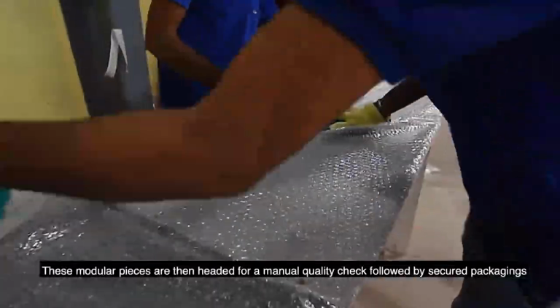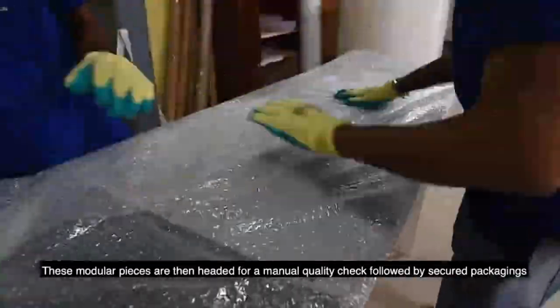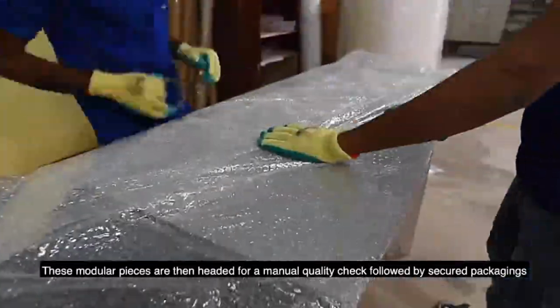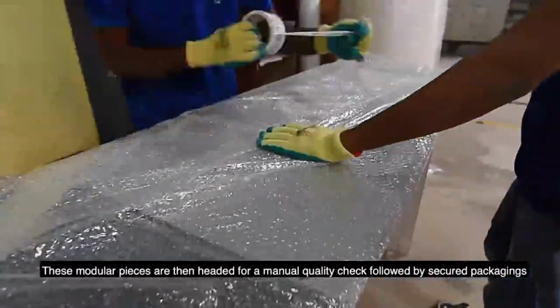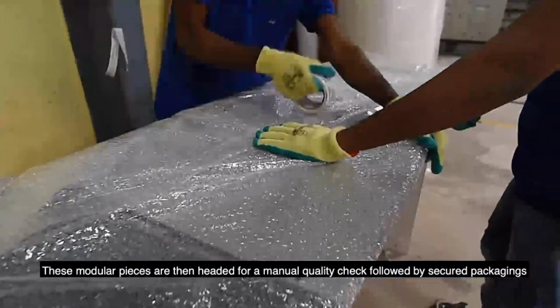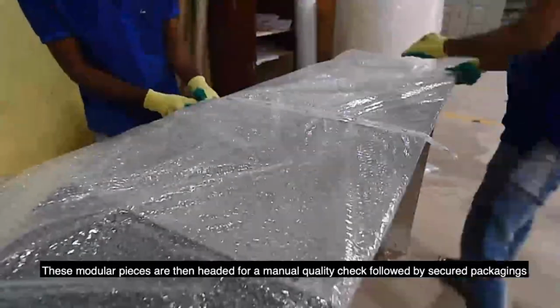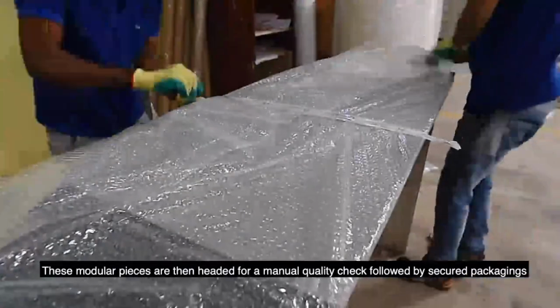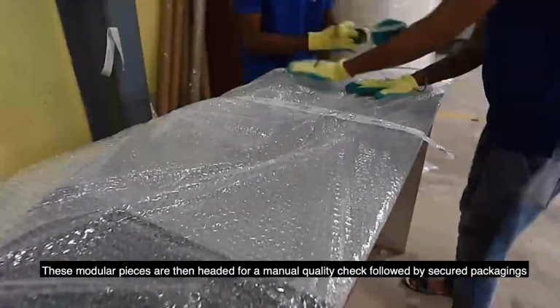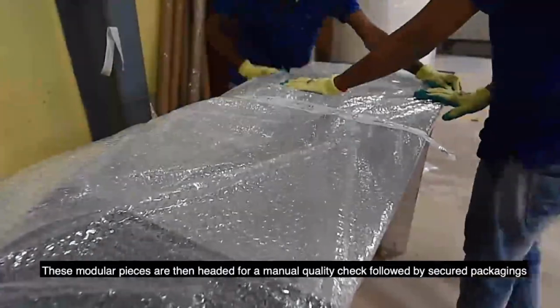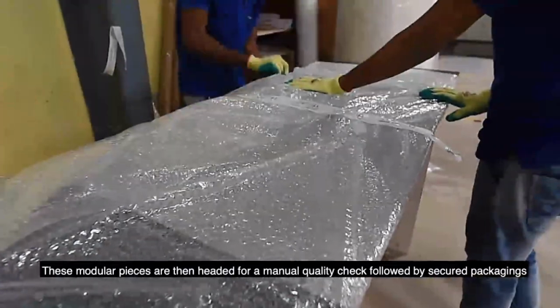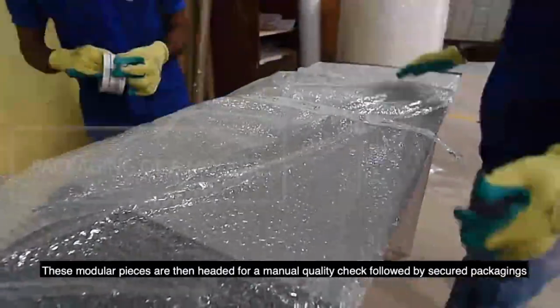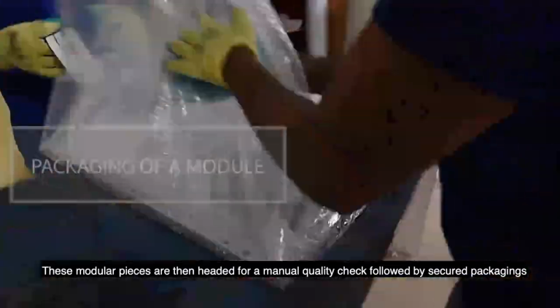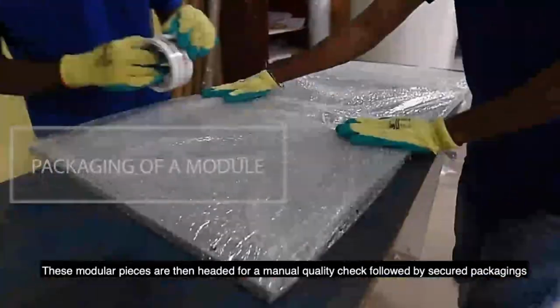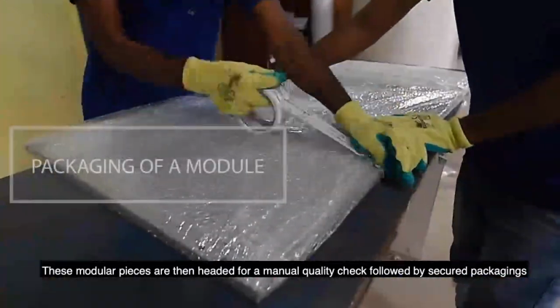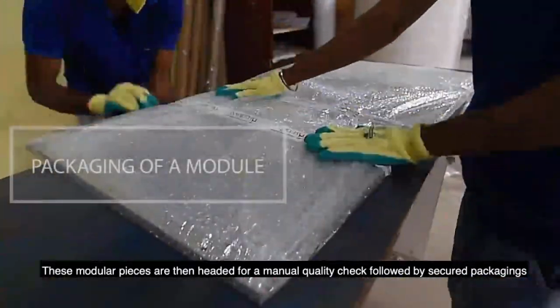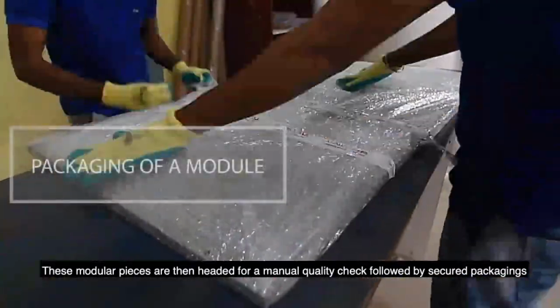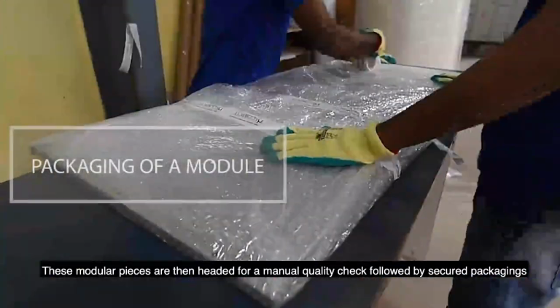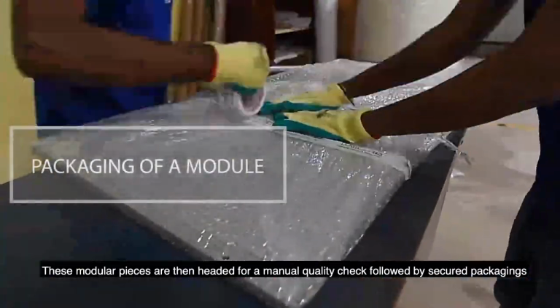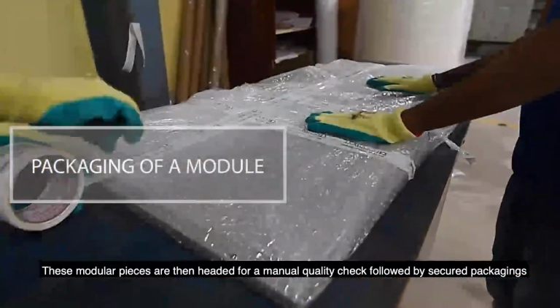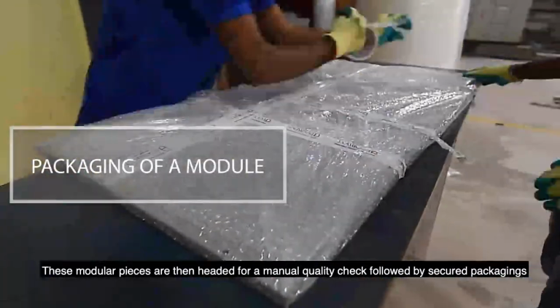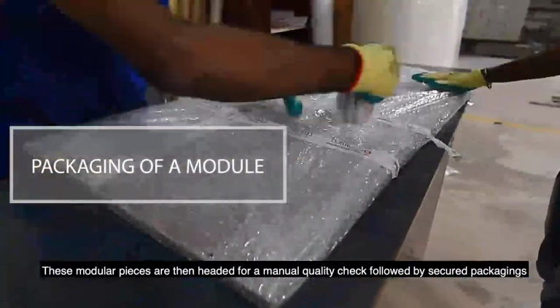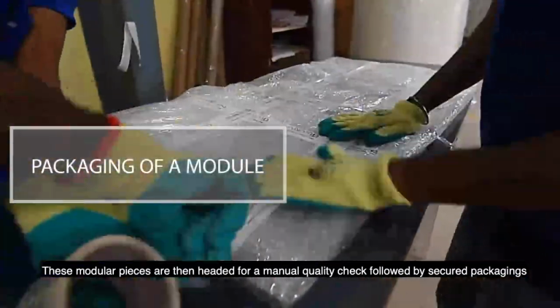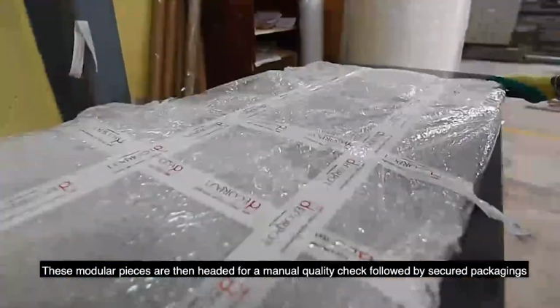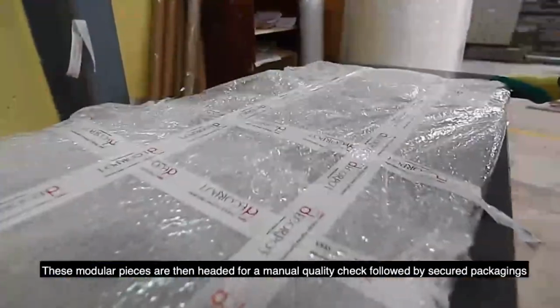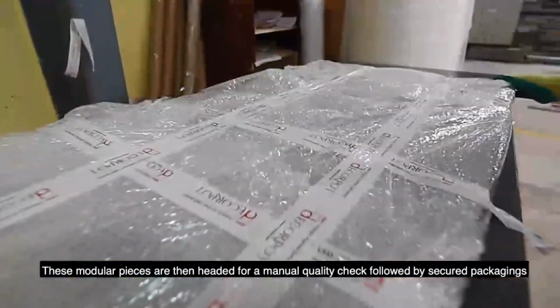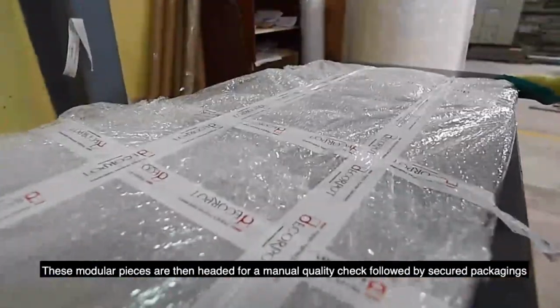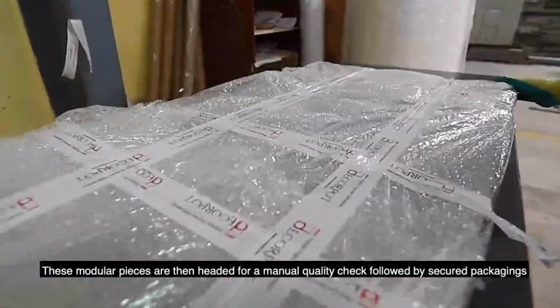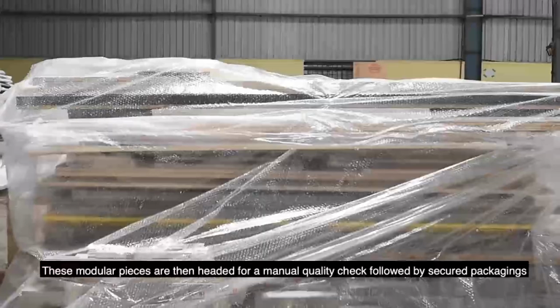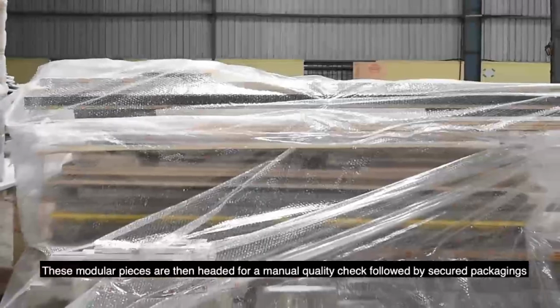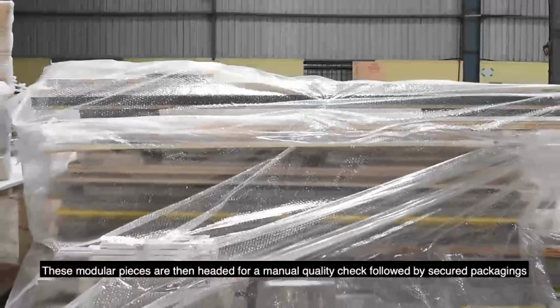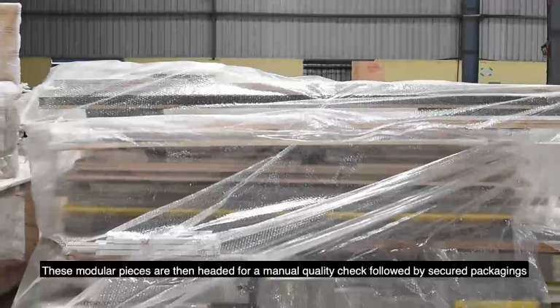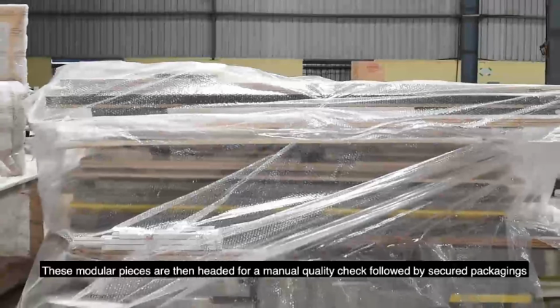These modular pieces are then headed for a manual quality check followed by secured packaging.